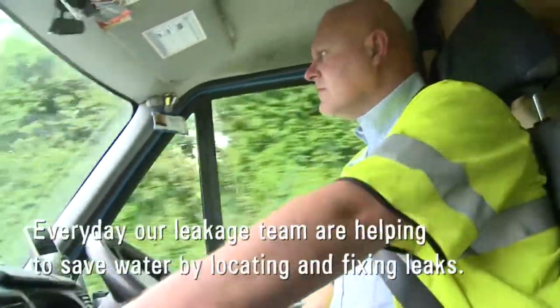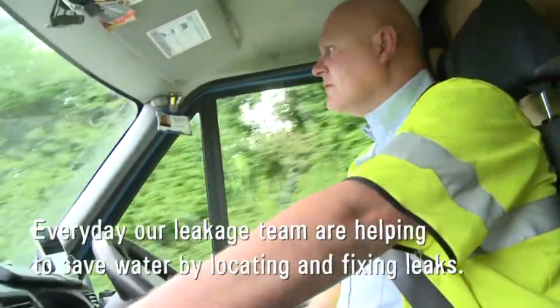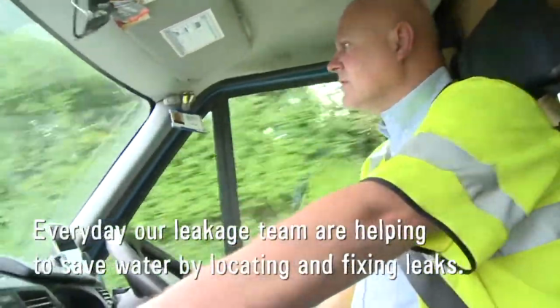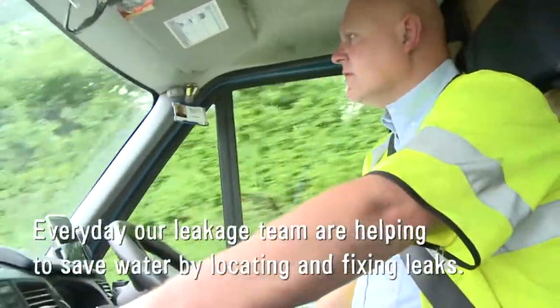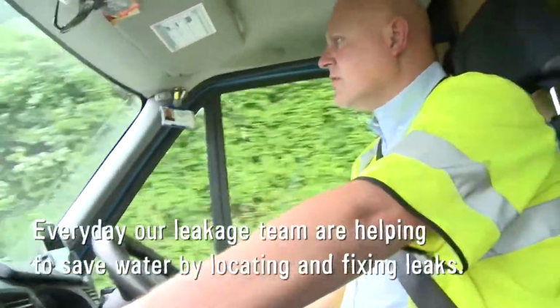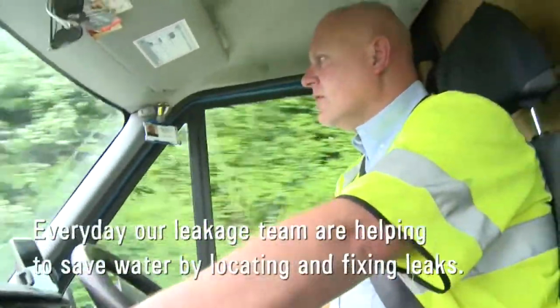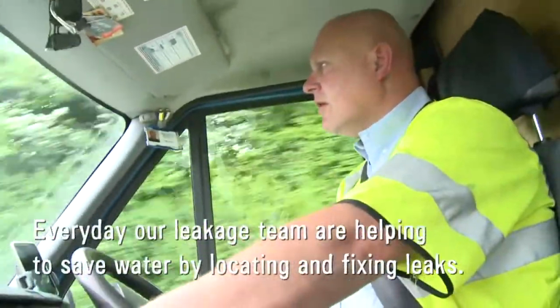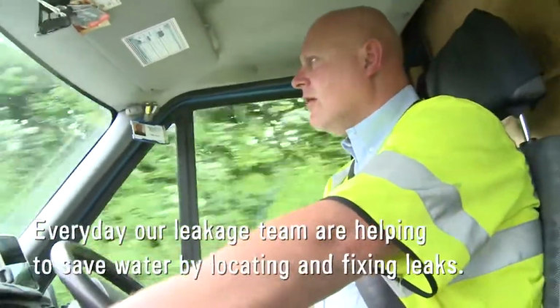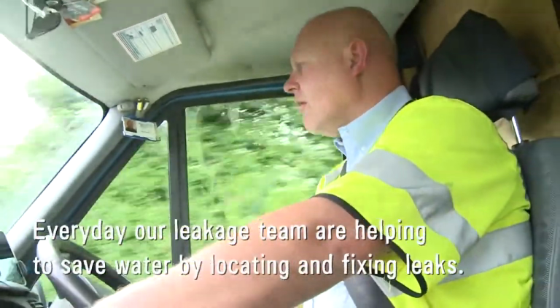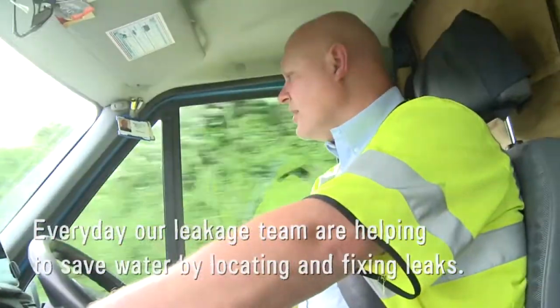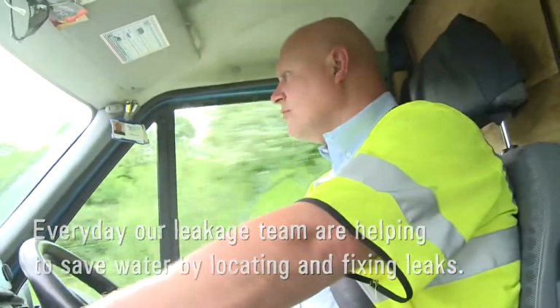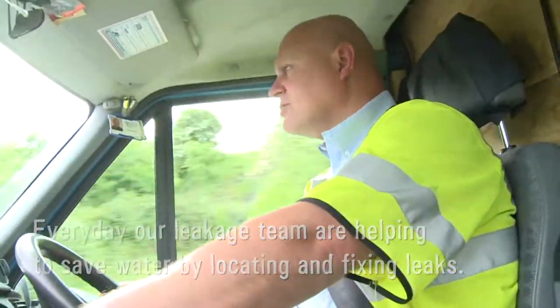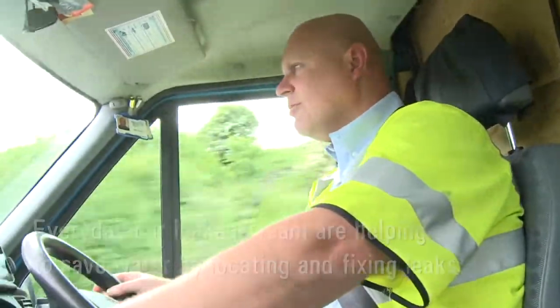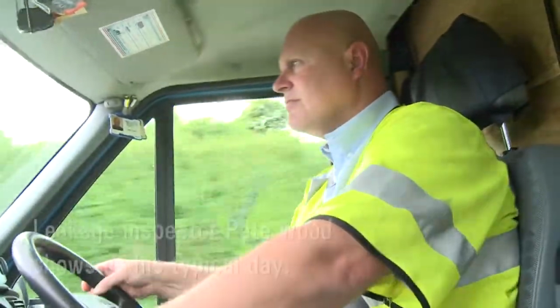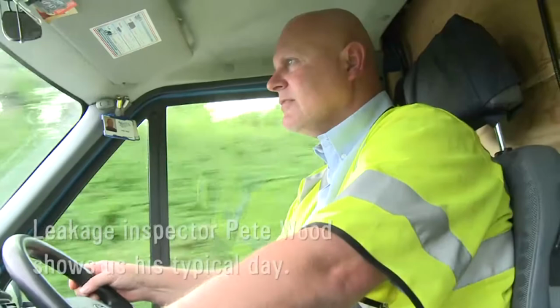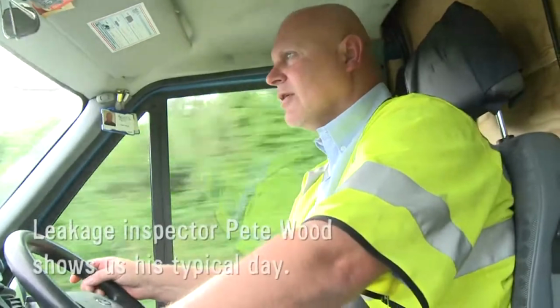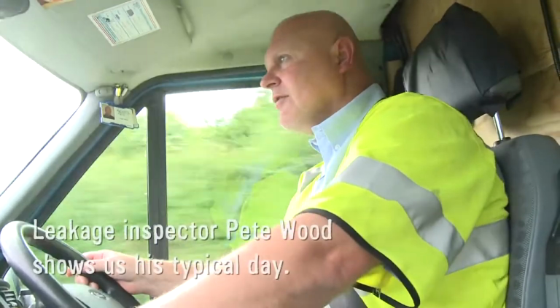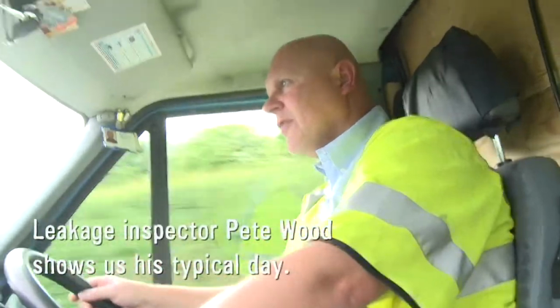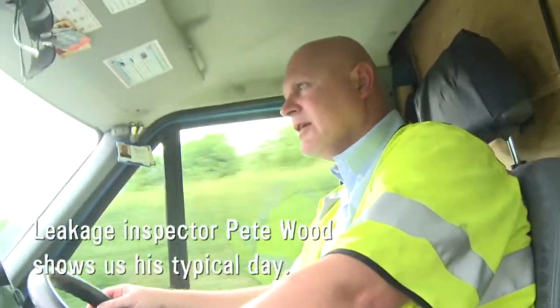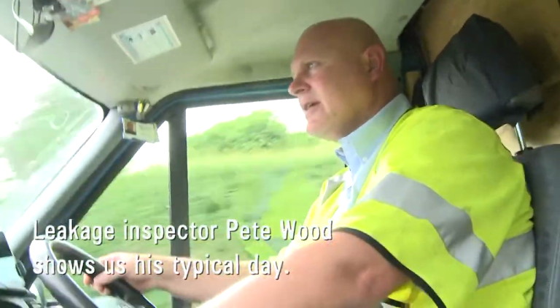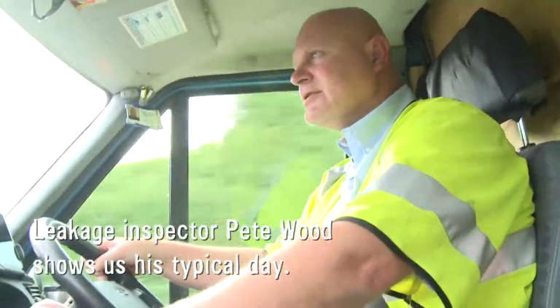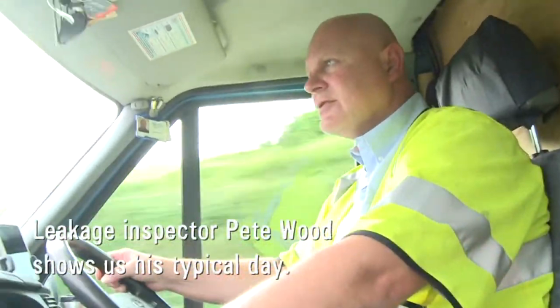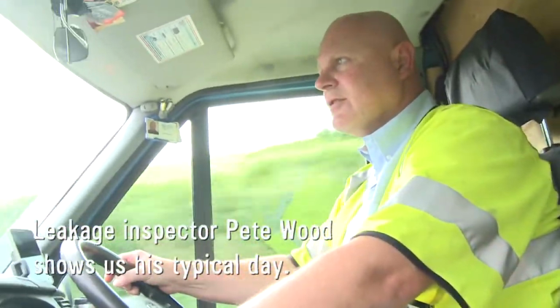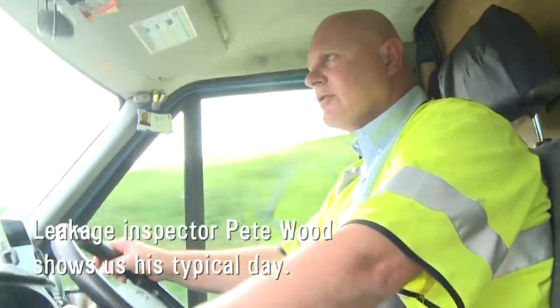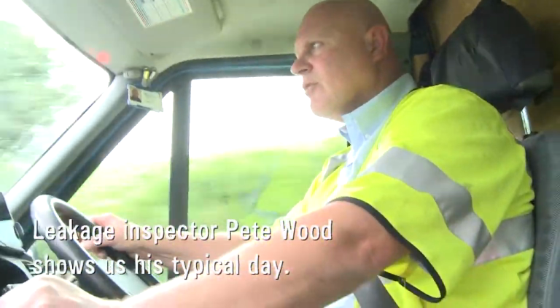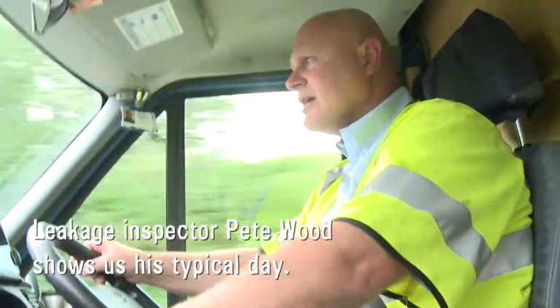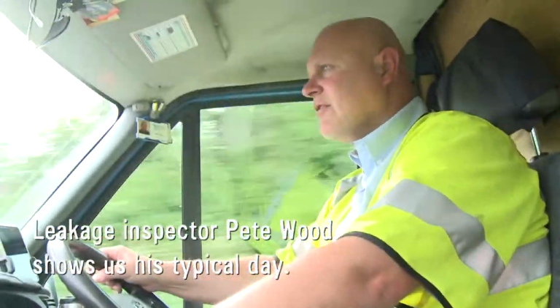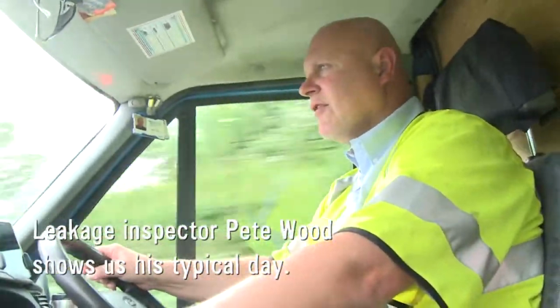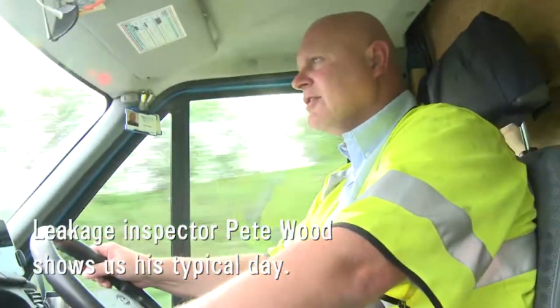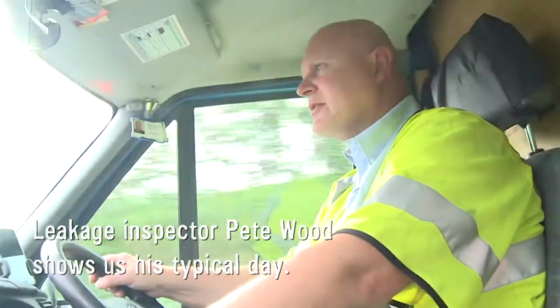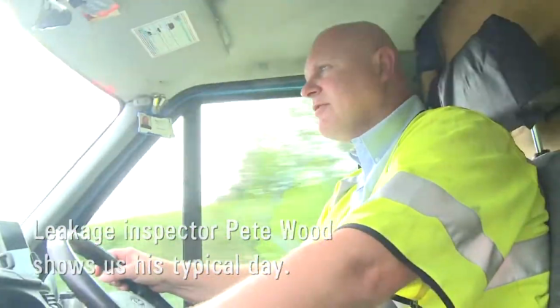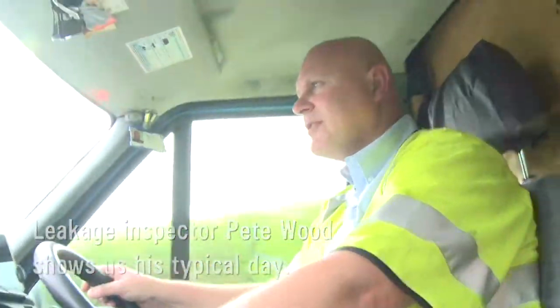Do you like the job? I love my job. I love finding leaks. The more leaks I find, the better I feel.